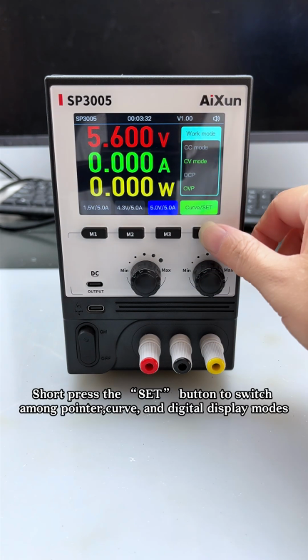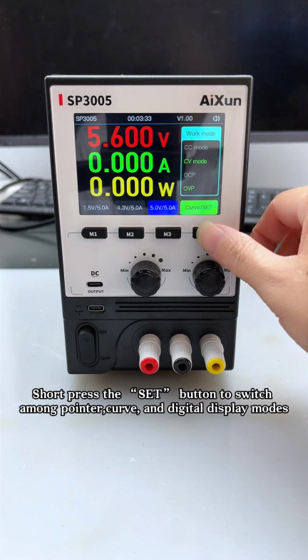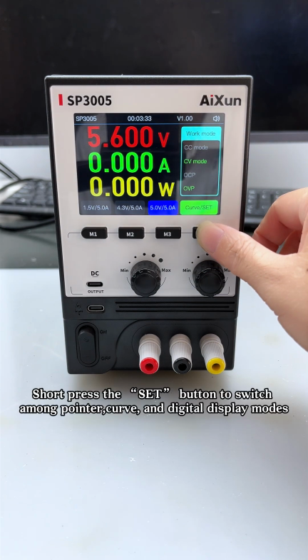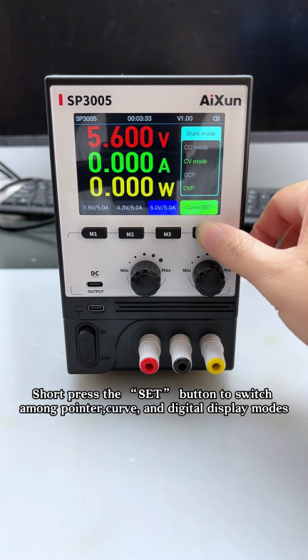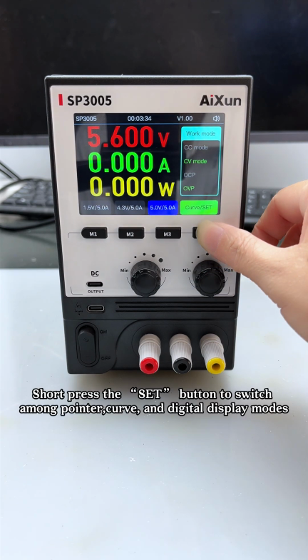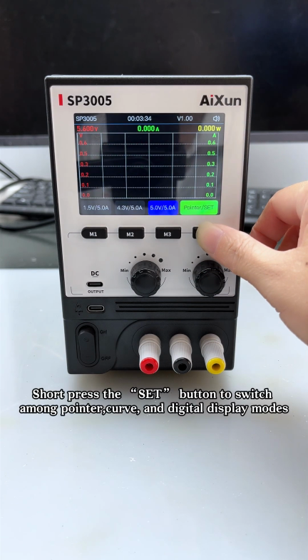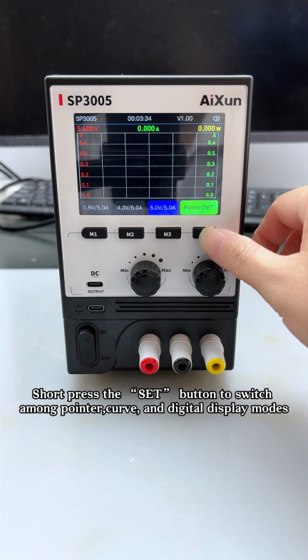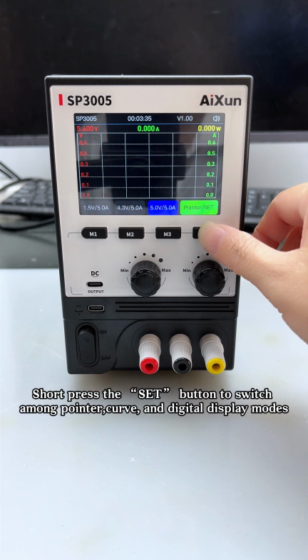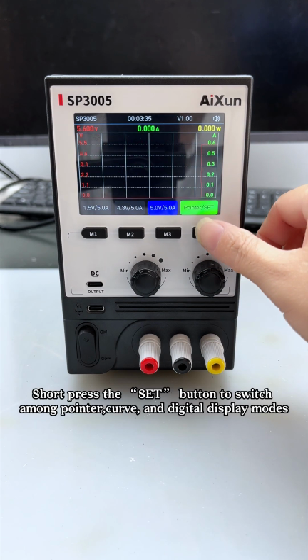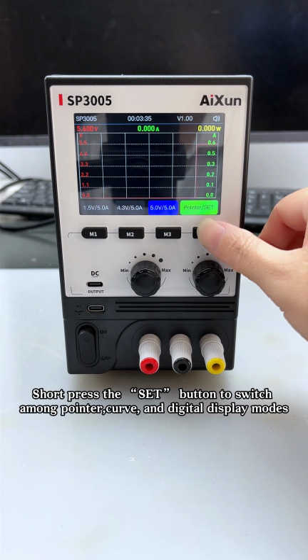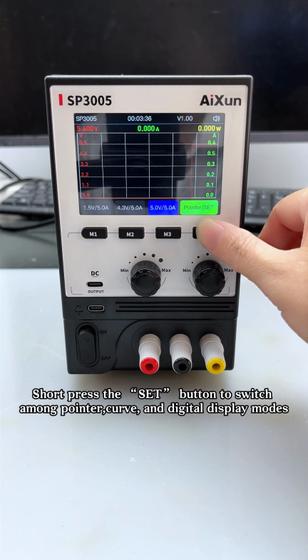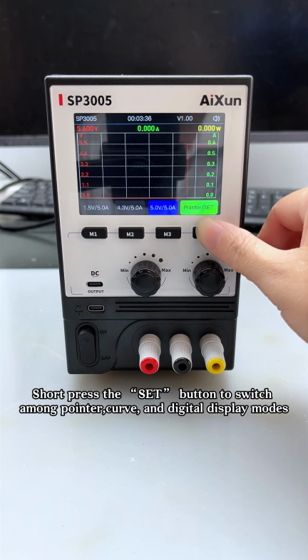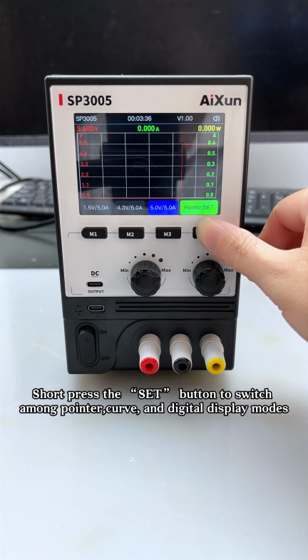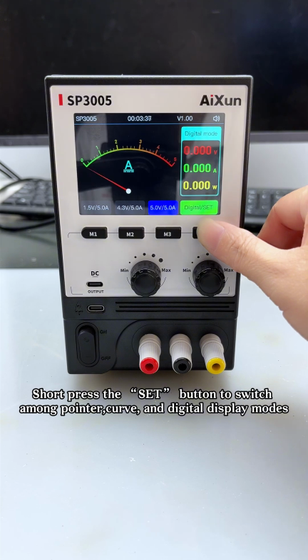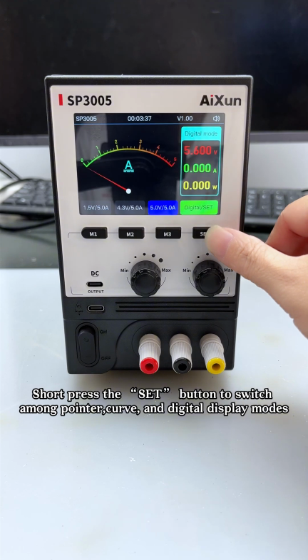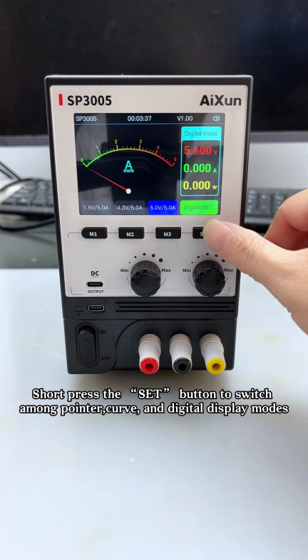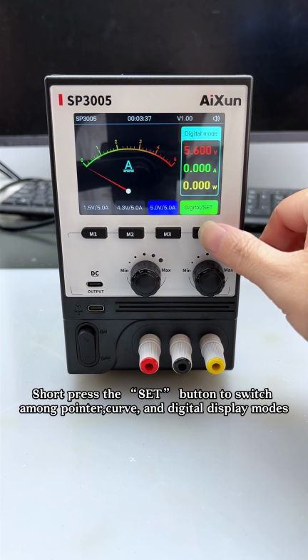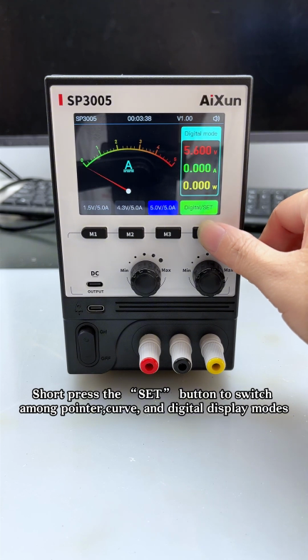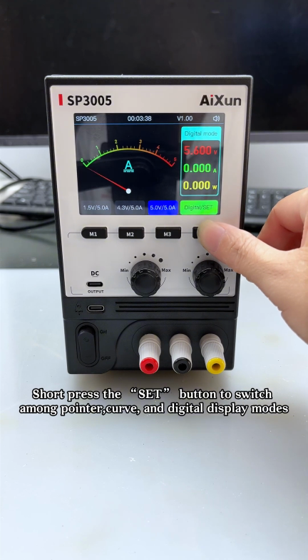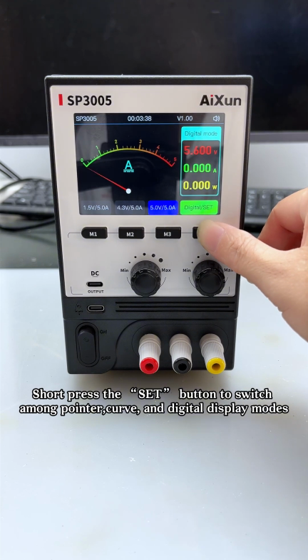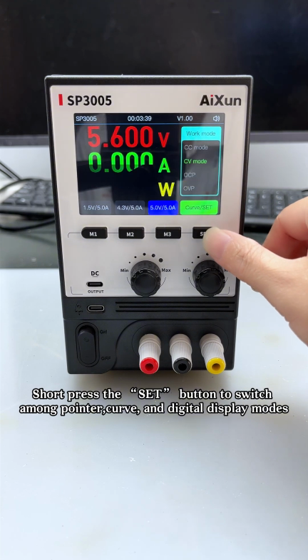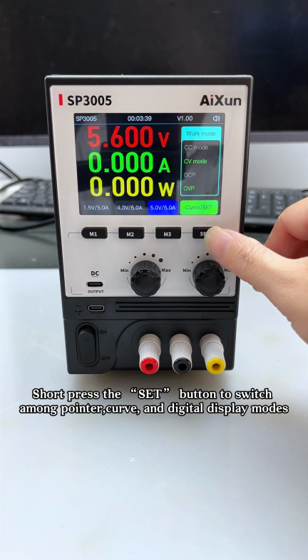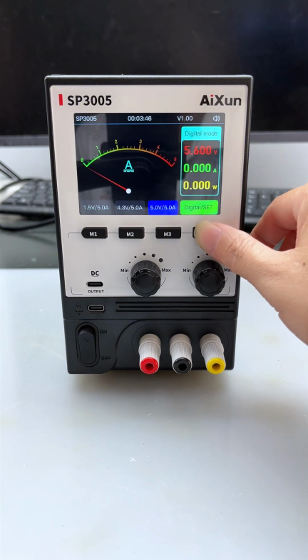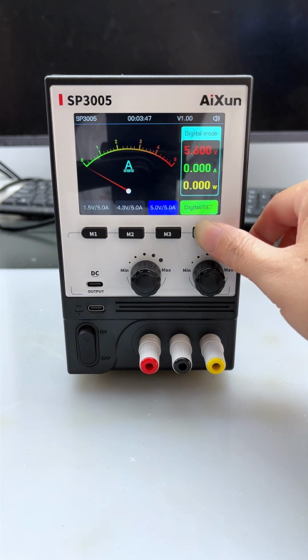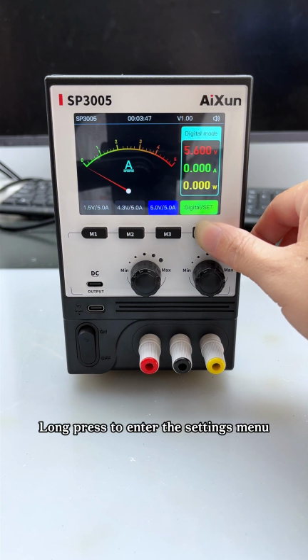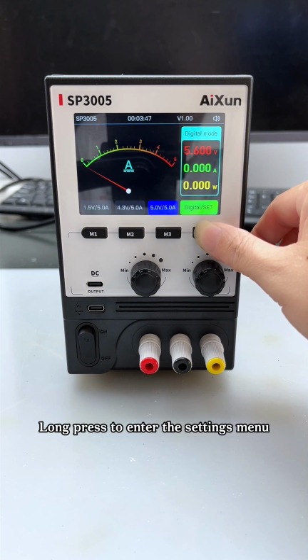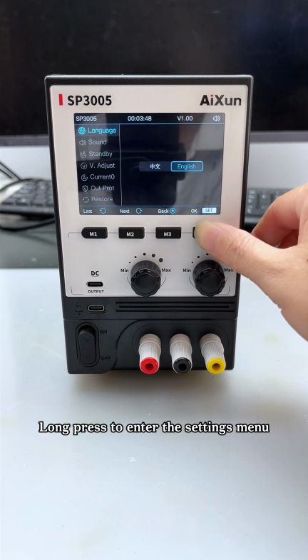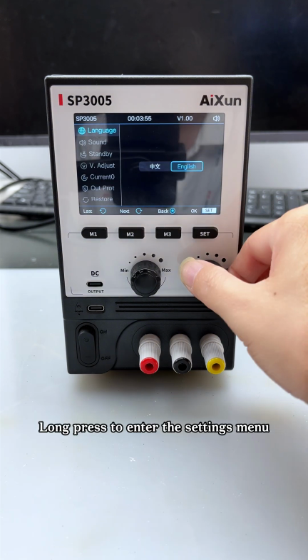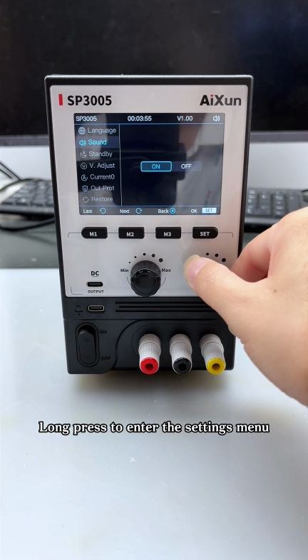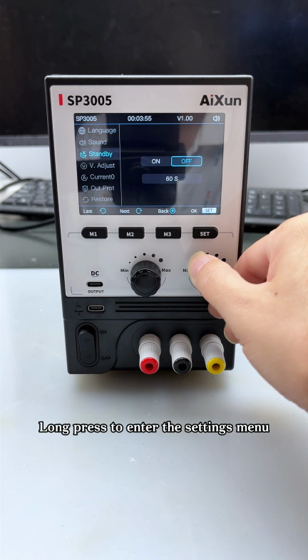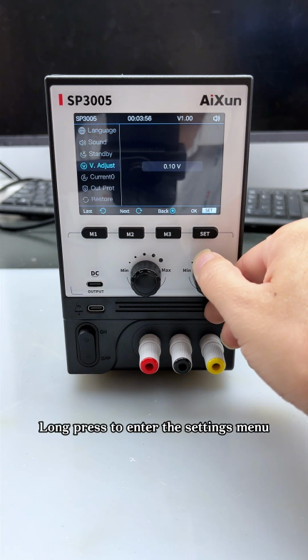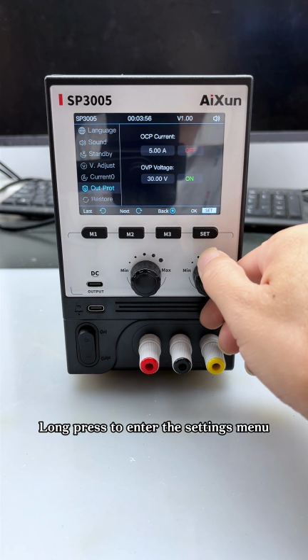Short press the set button to switch among pointer, curve, and digital display modes. Long press to enter the settings menu.